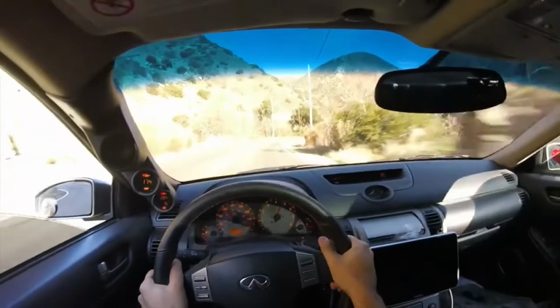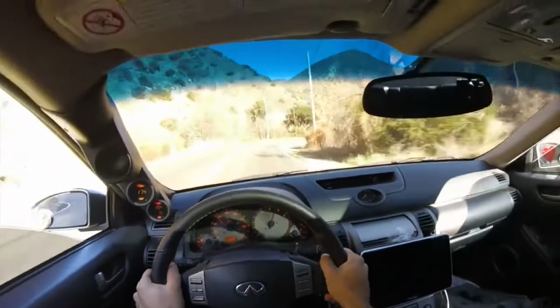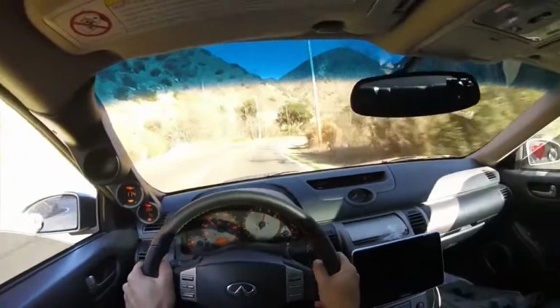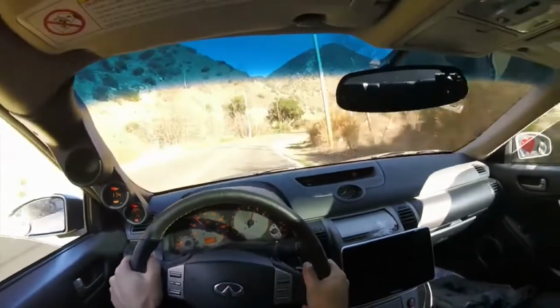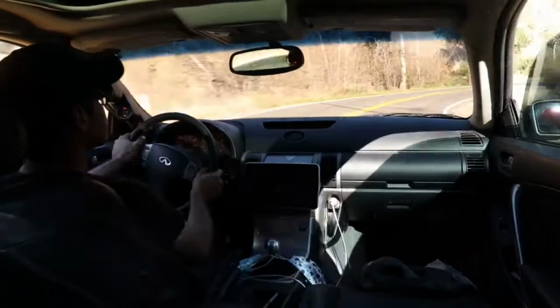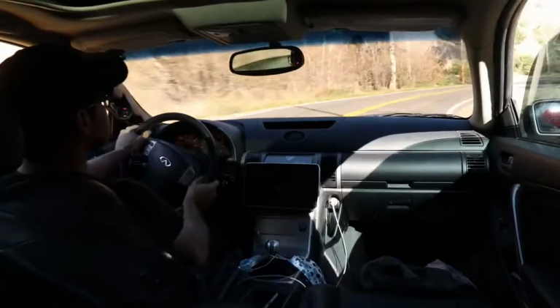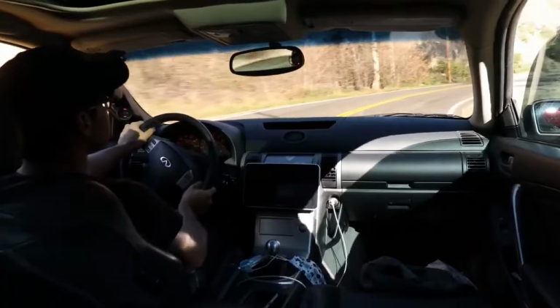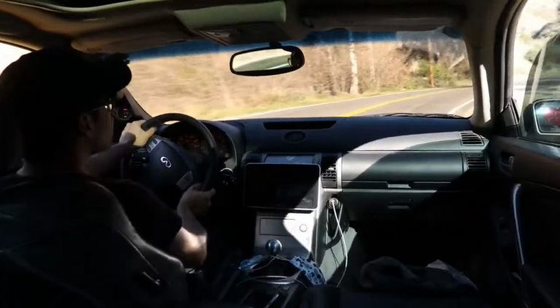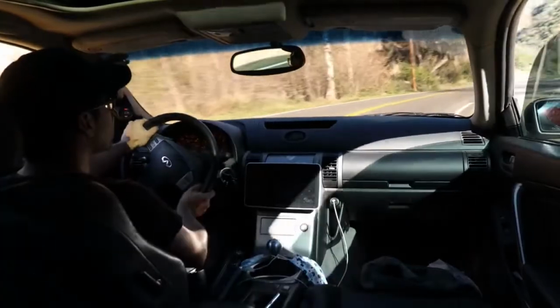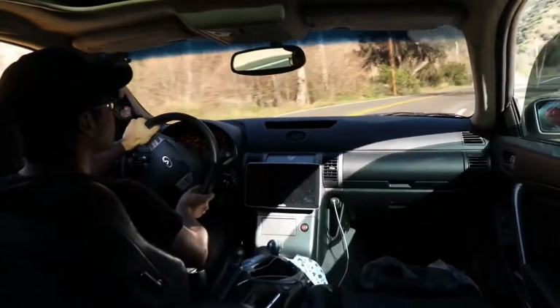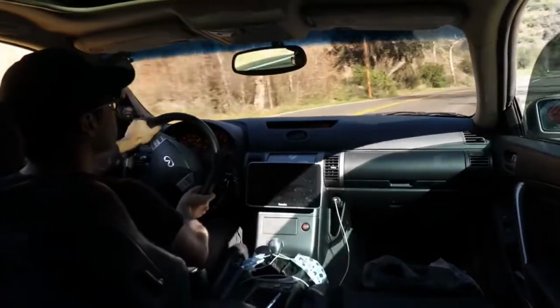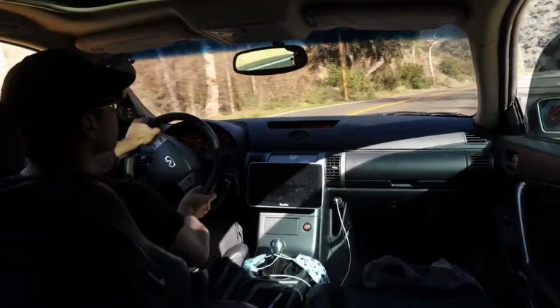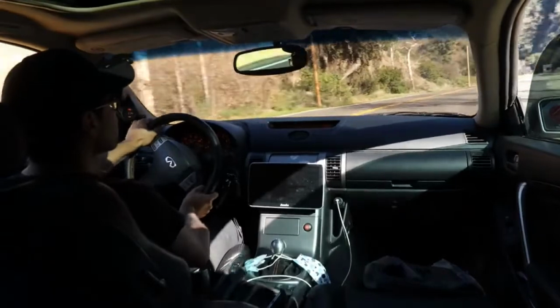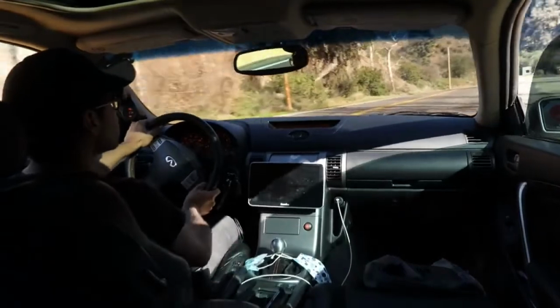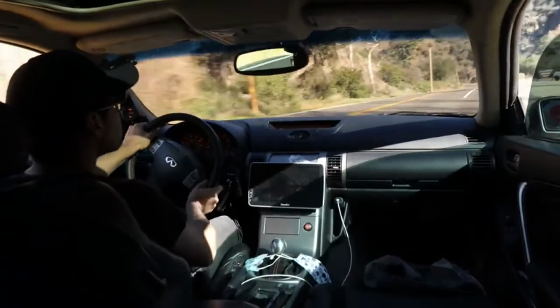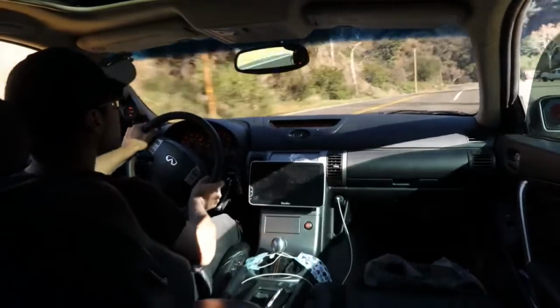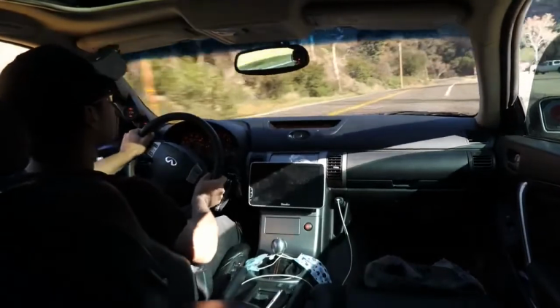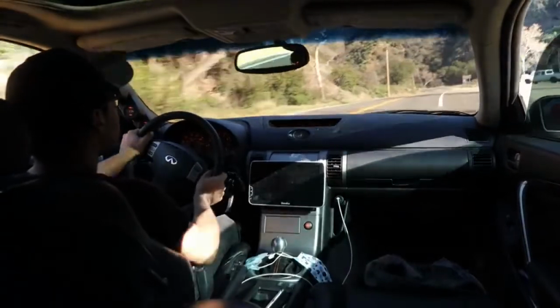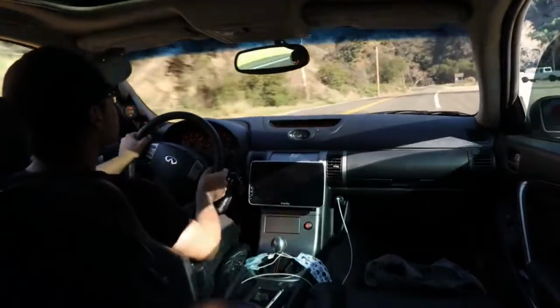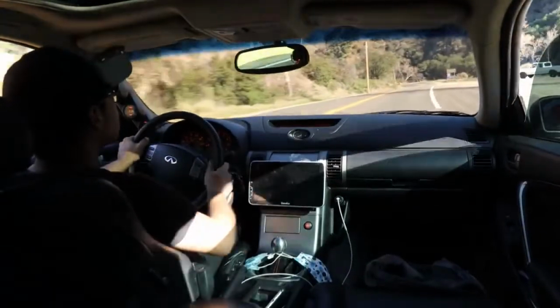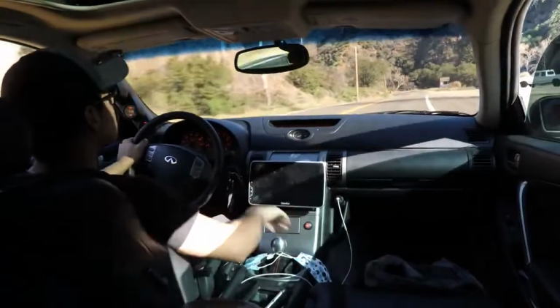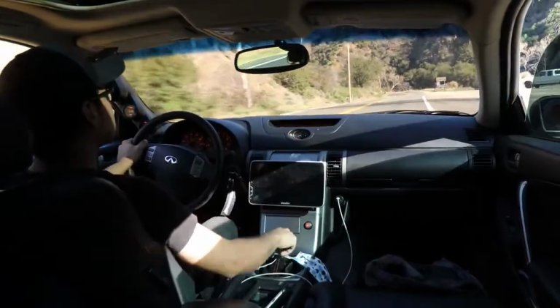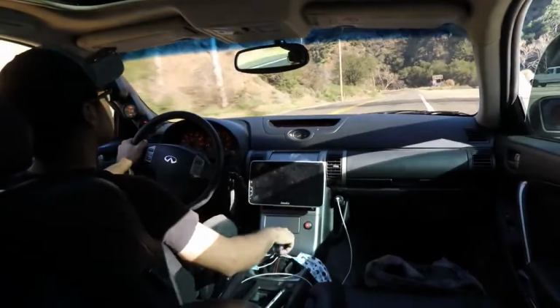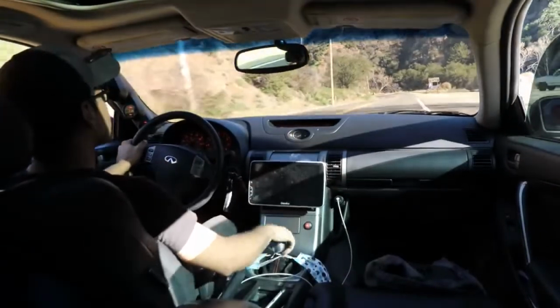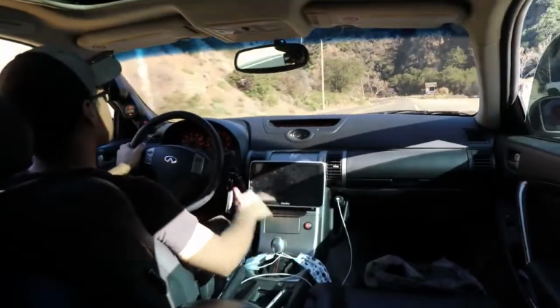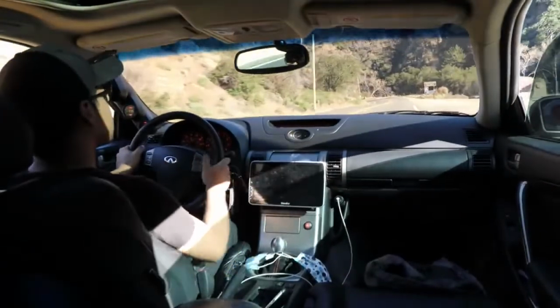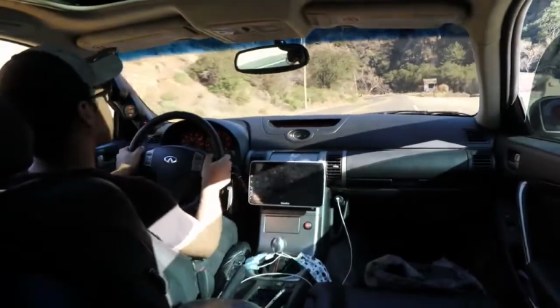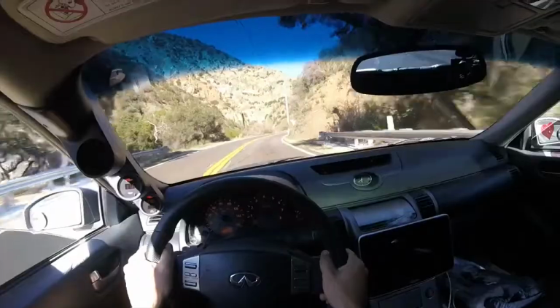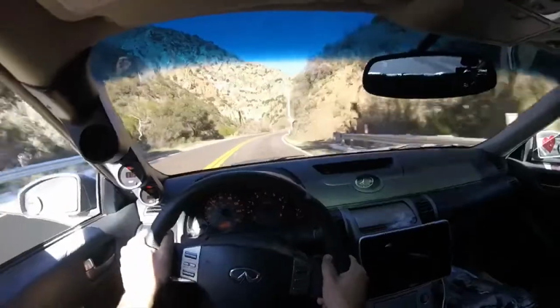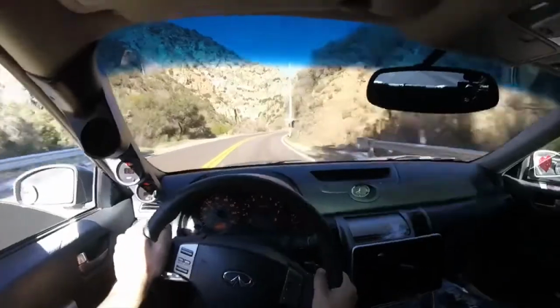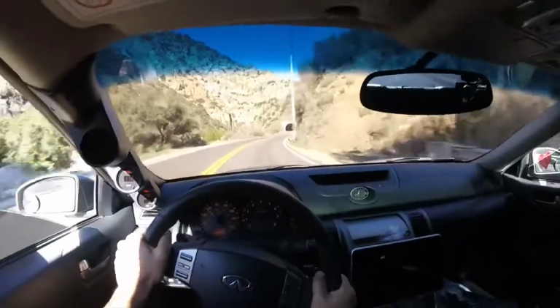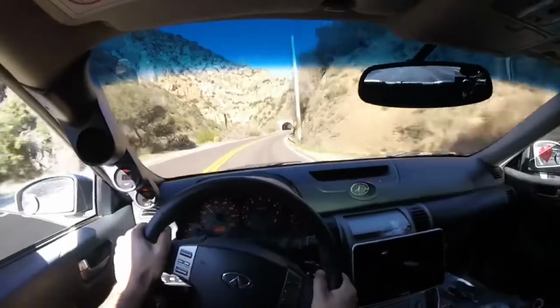Perhaps the best use of the G35 is to carve up some canyons on a beautiful summer's day.